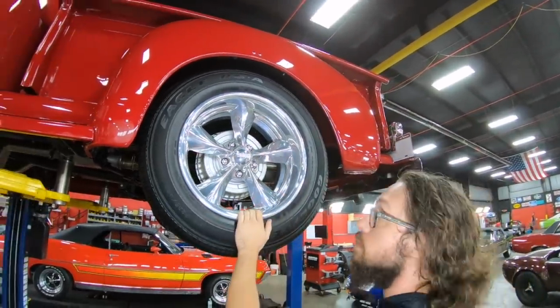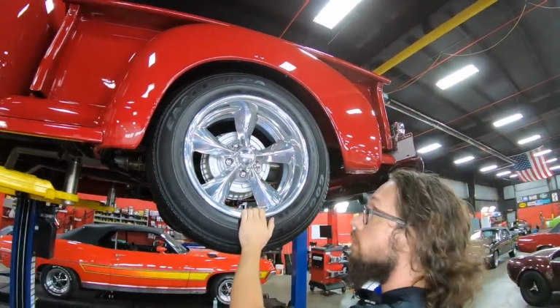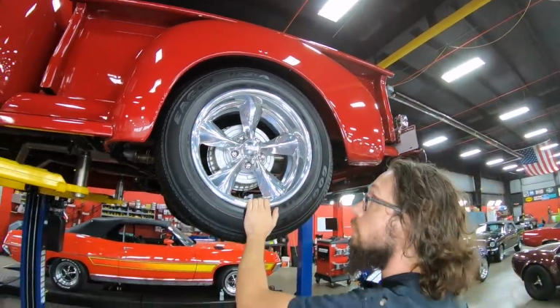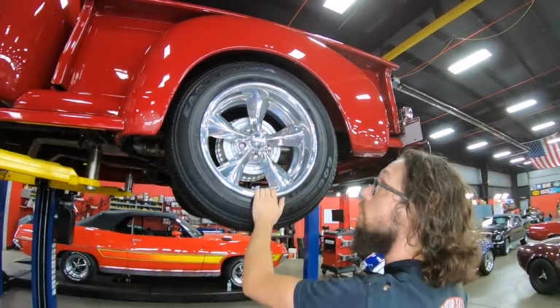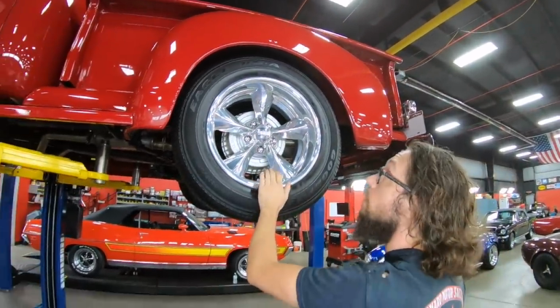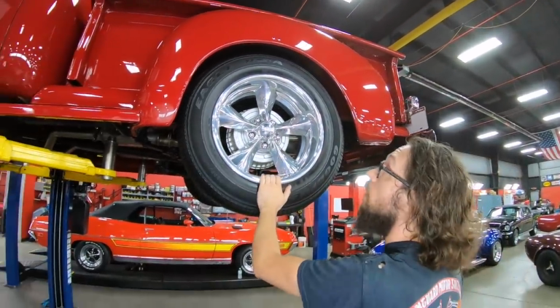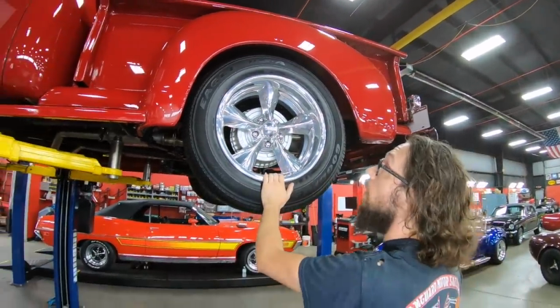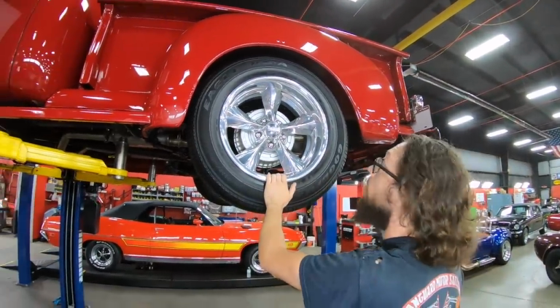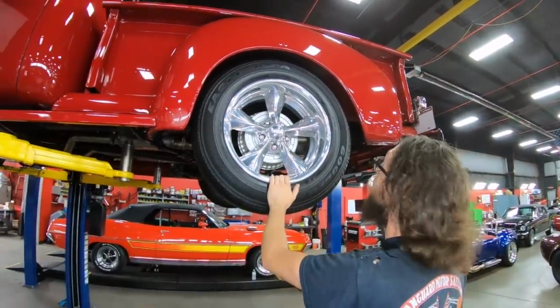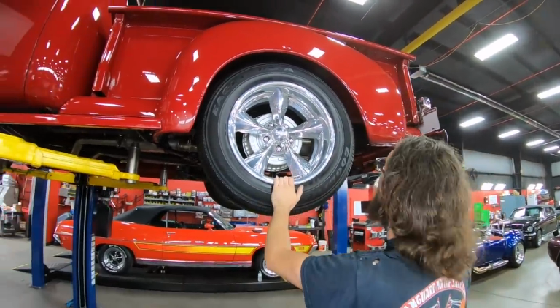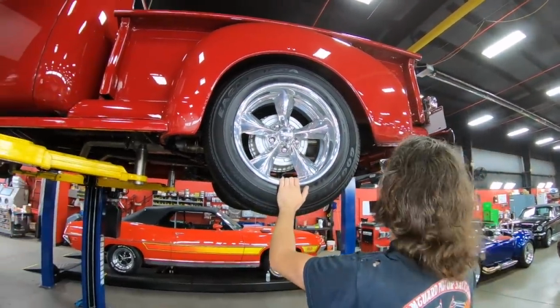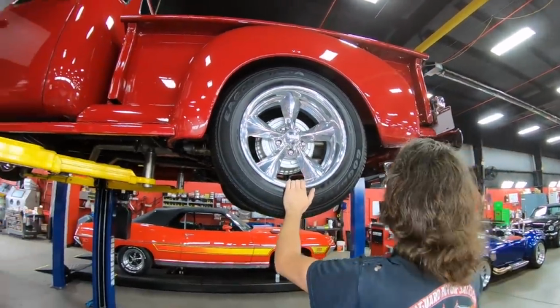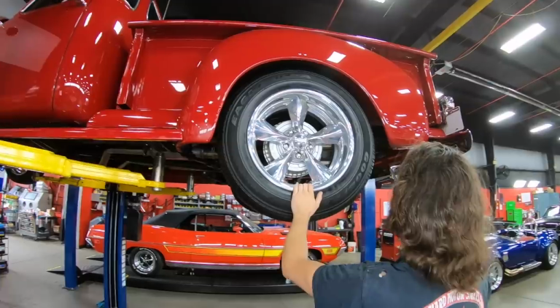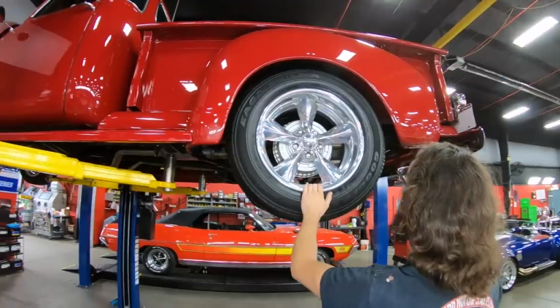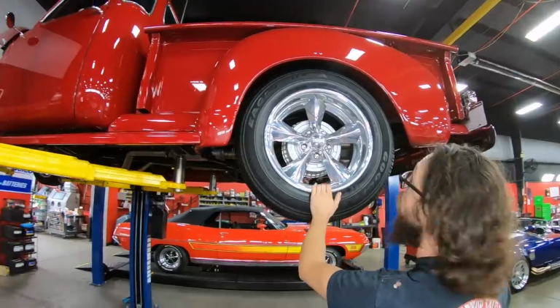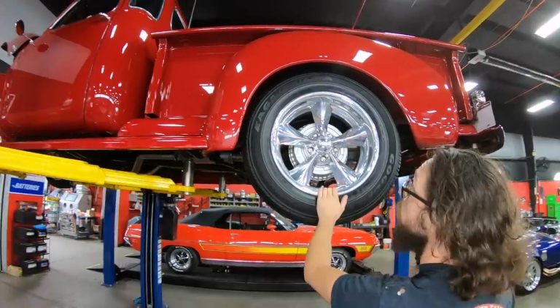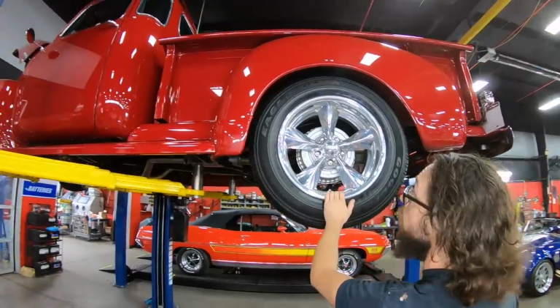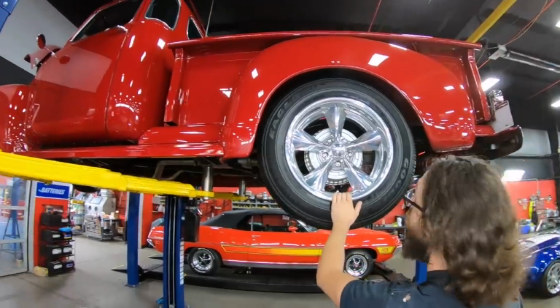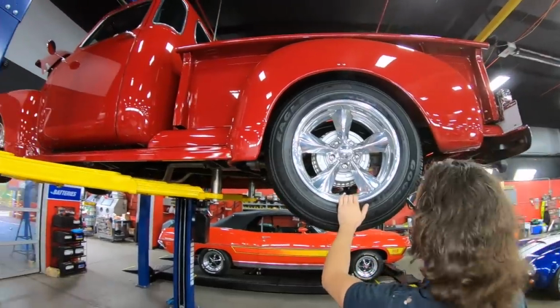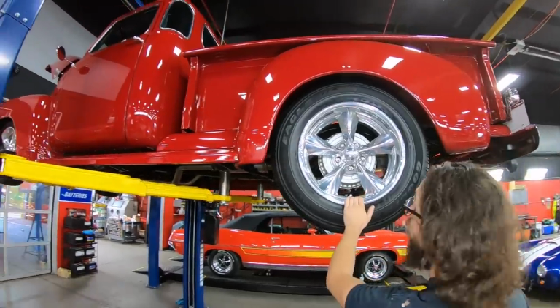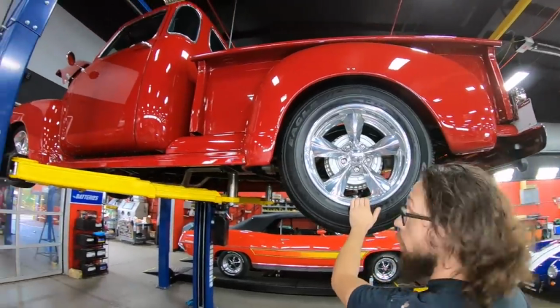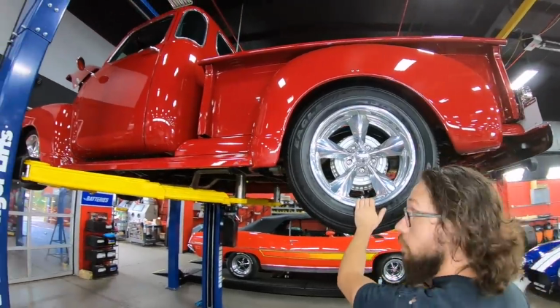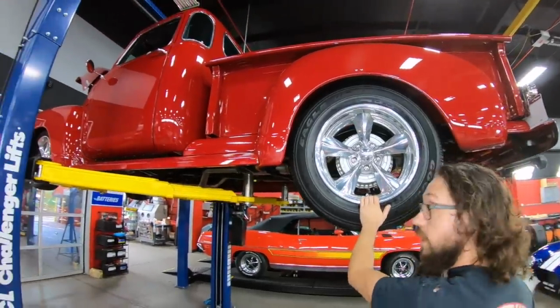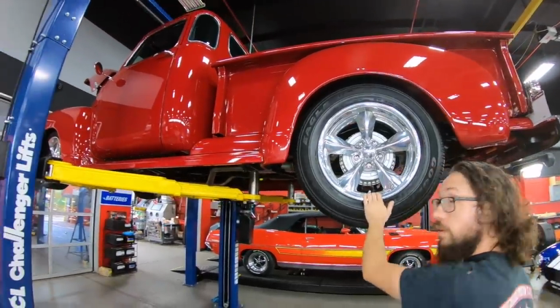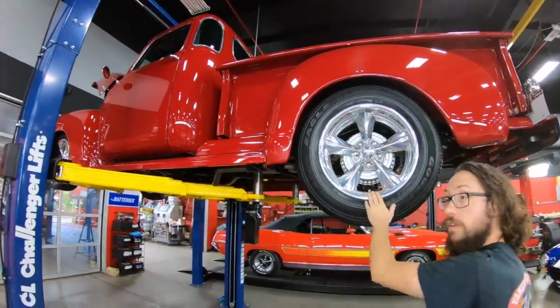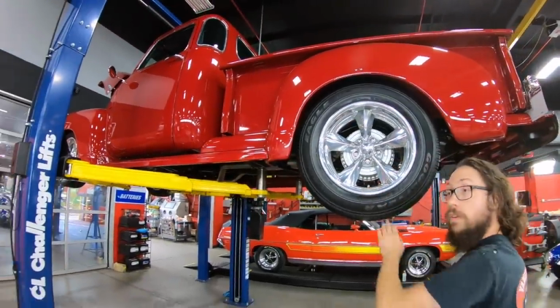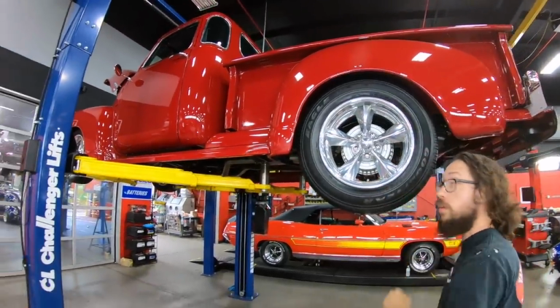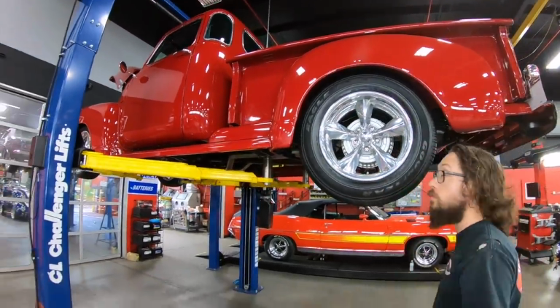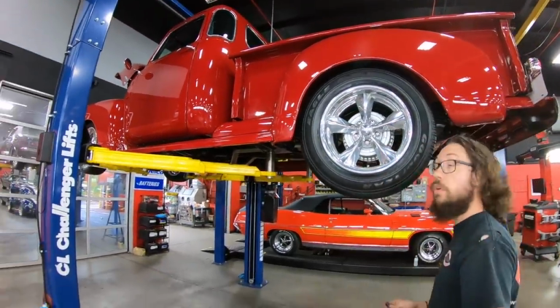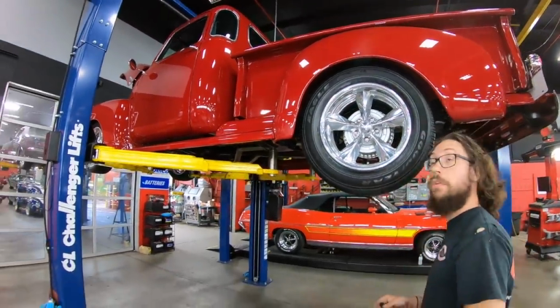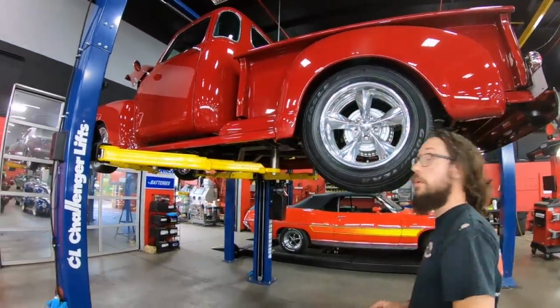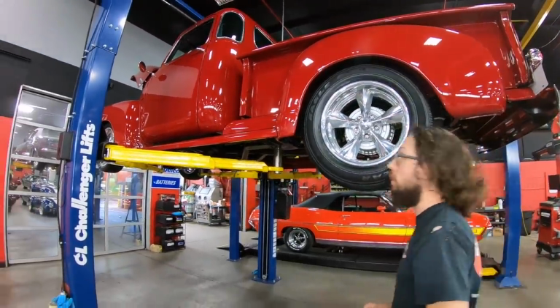Boyd Coddington wheels, same as the front. Very, very nicely done. At this point we're going to go take a look at the LQ4 under the hood.